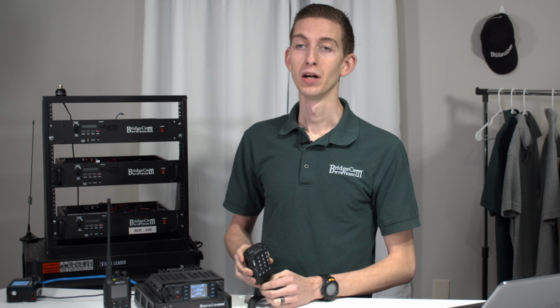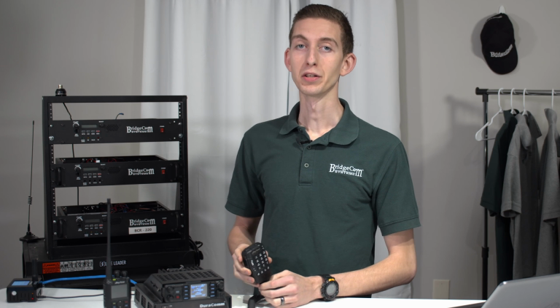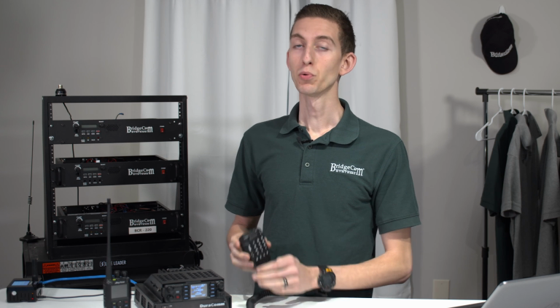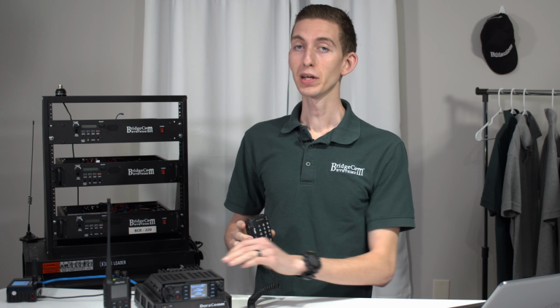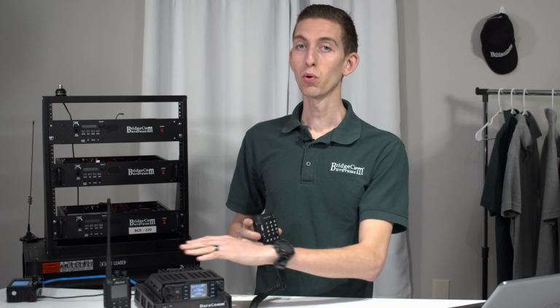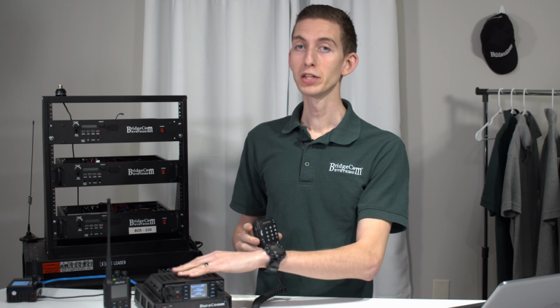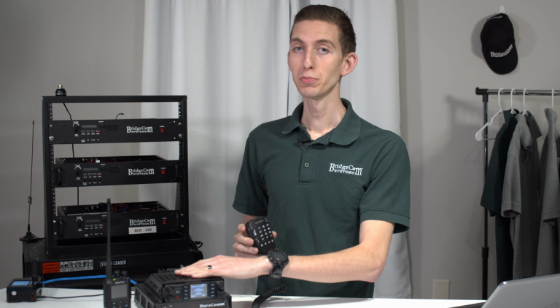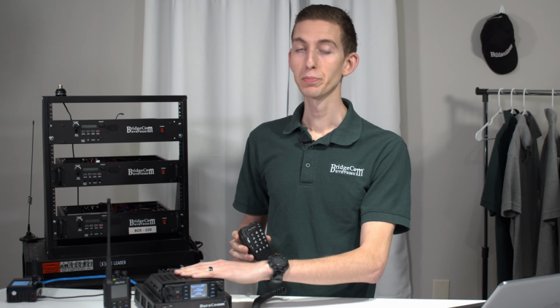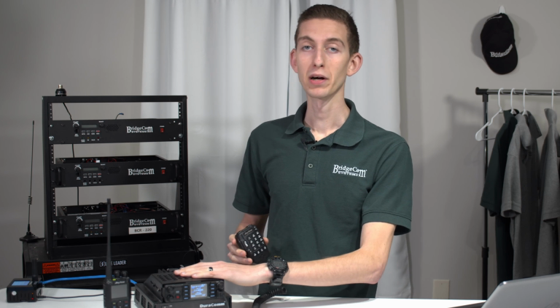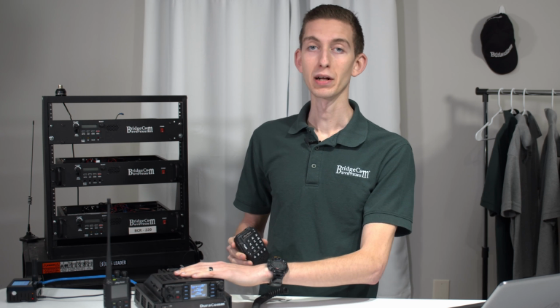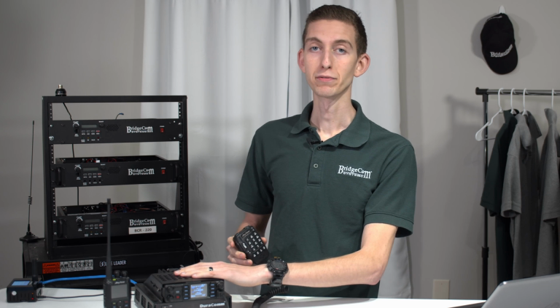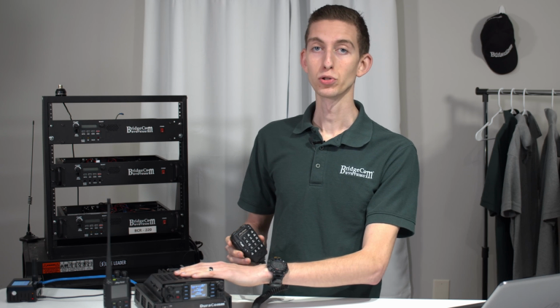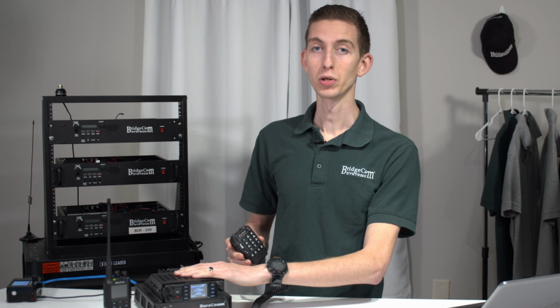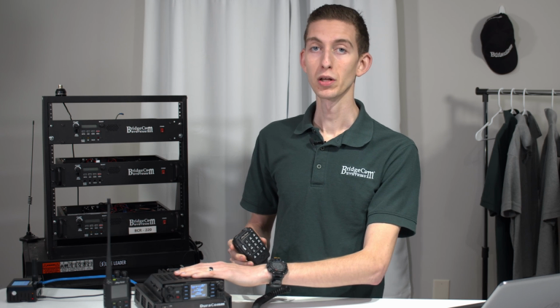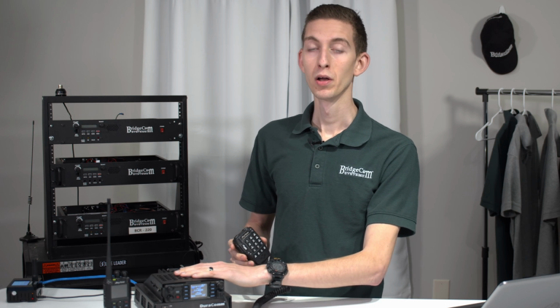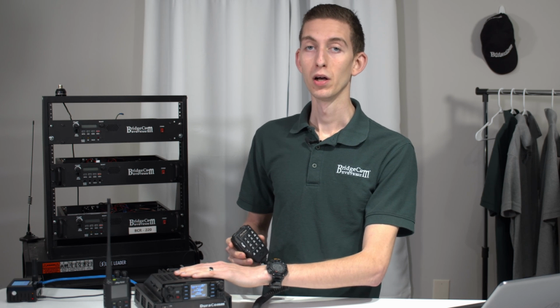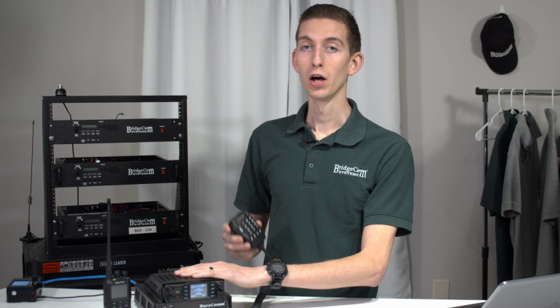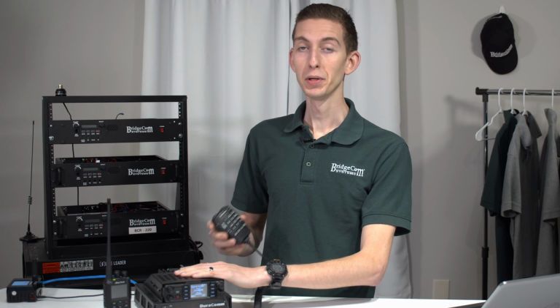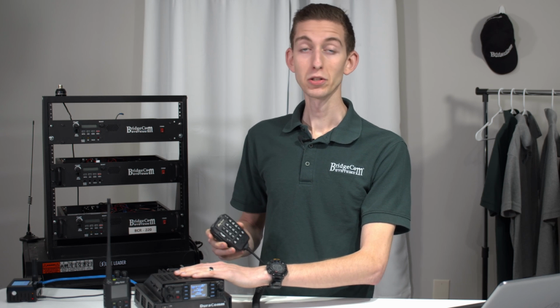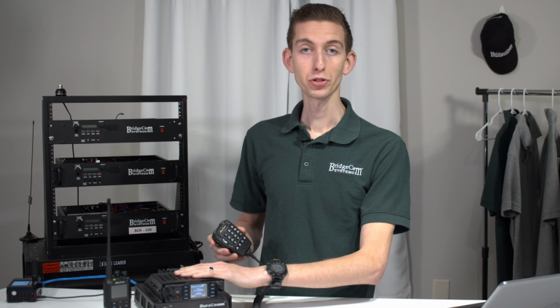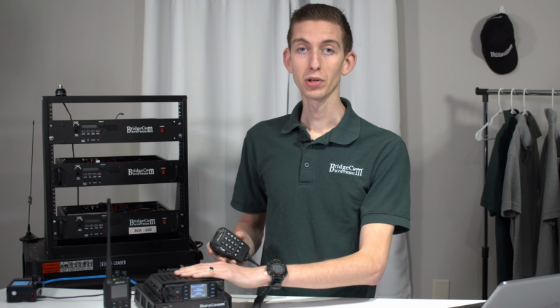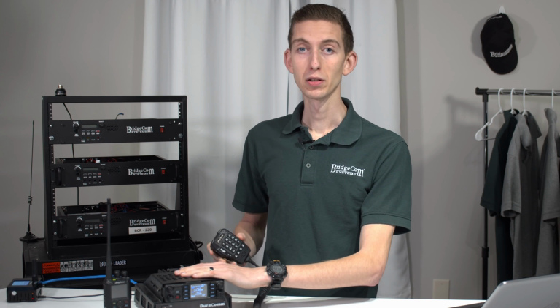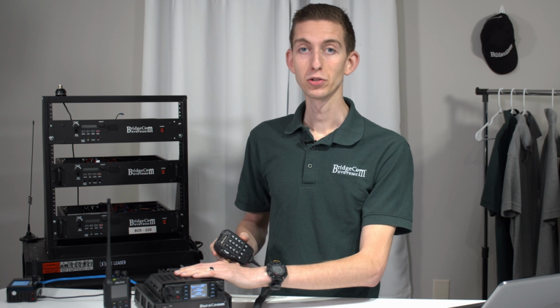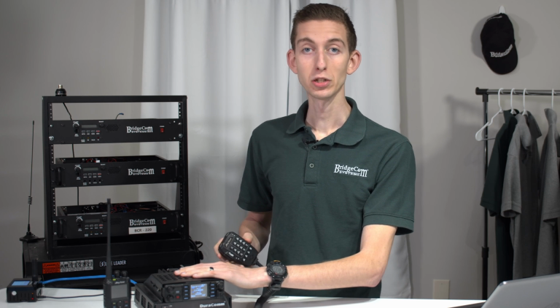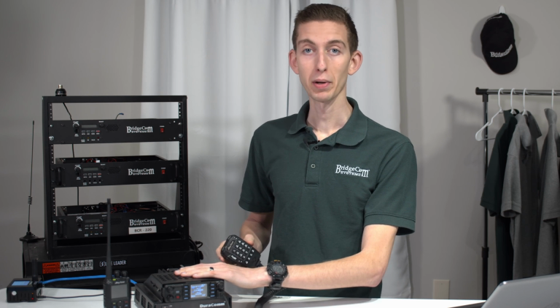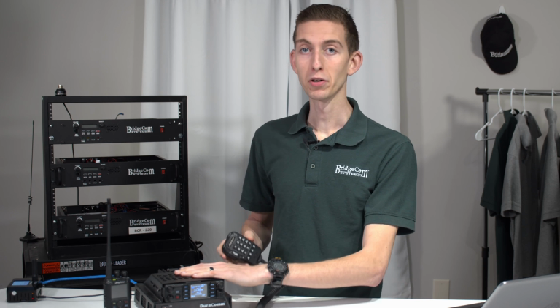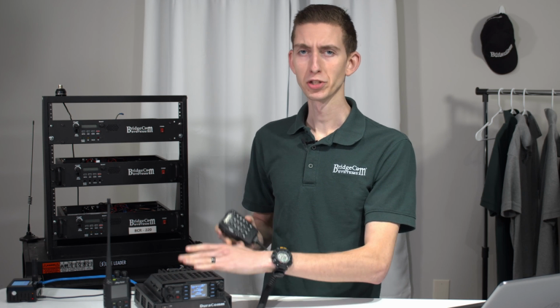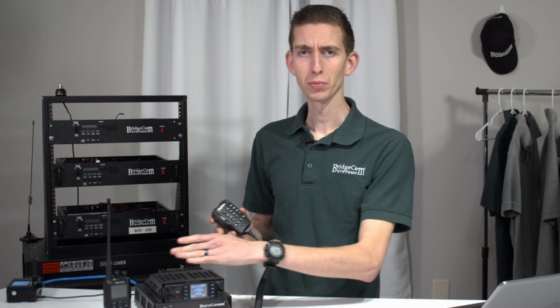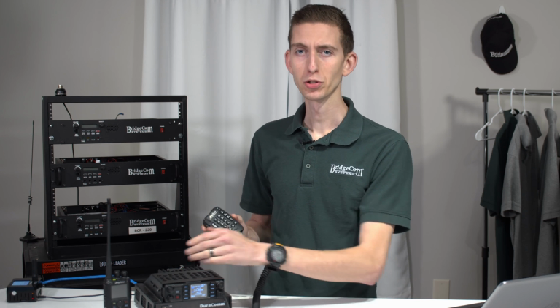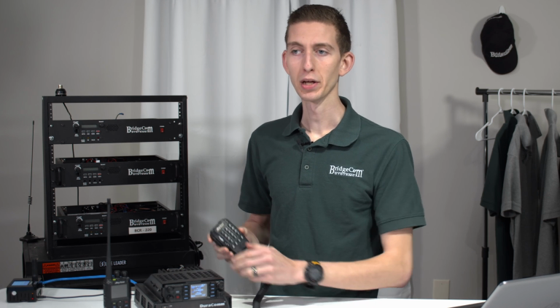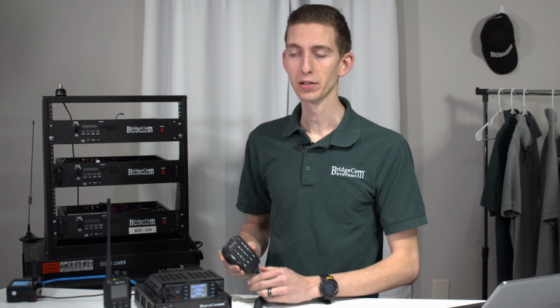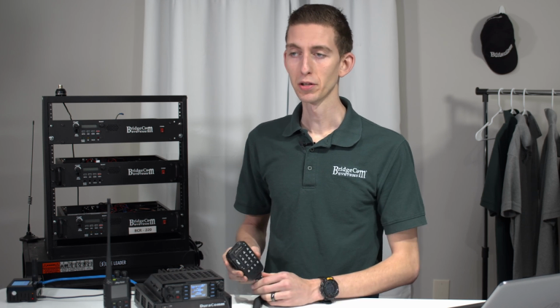You won't get quite as much power out of 220, but you'll still get decent power, similar to a handheld.